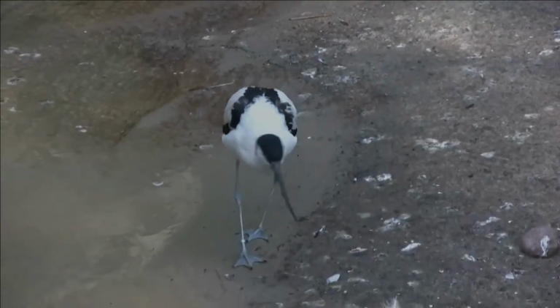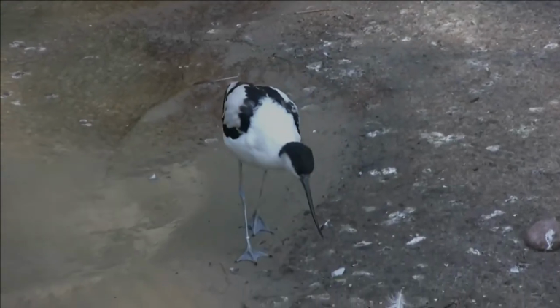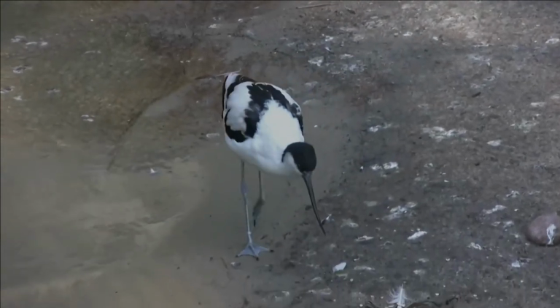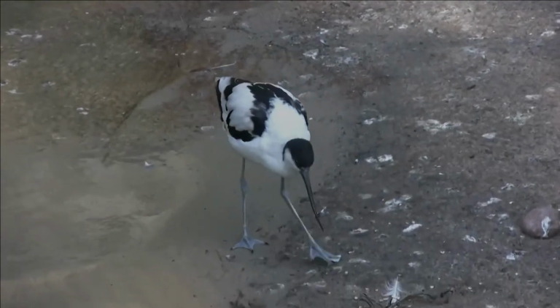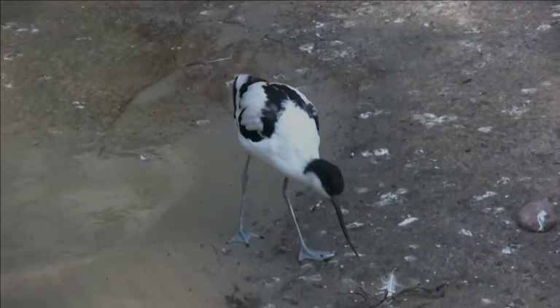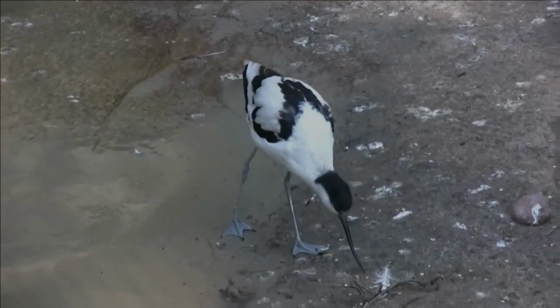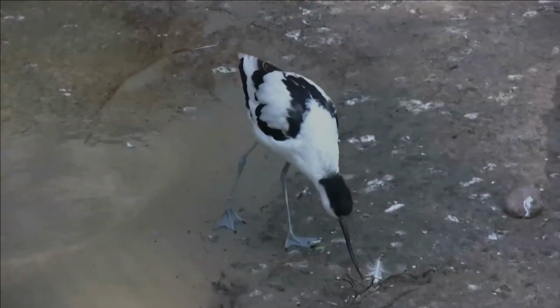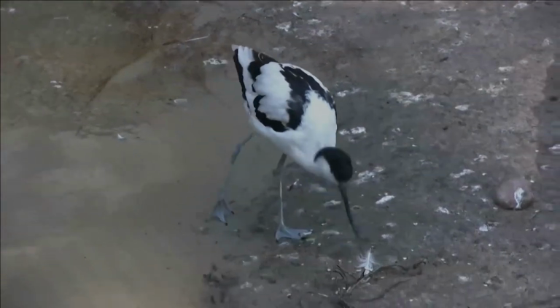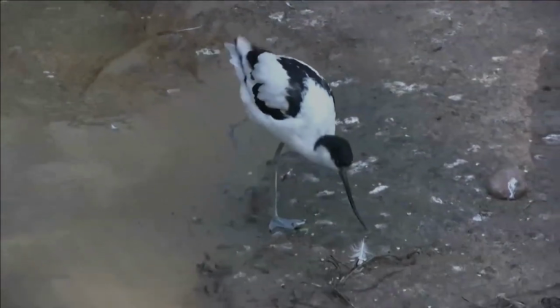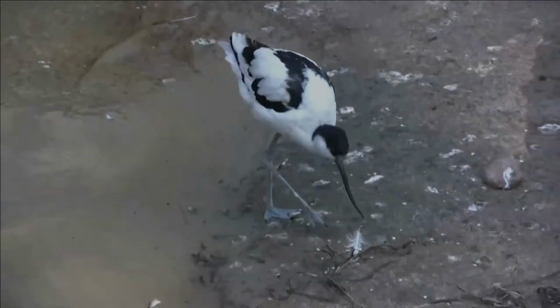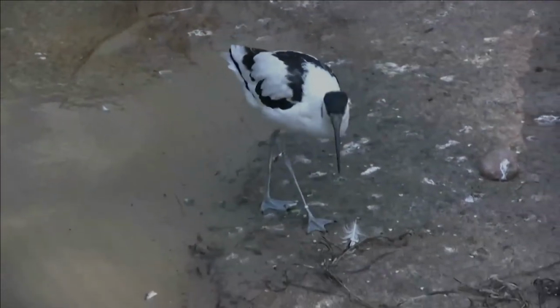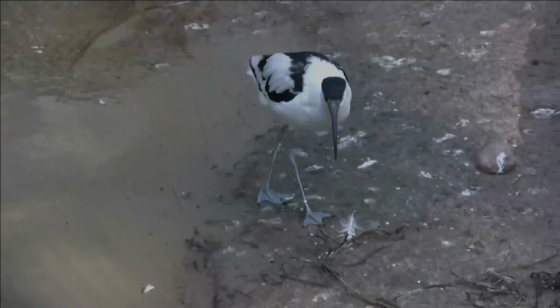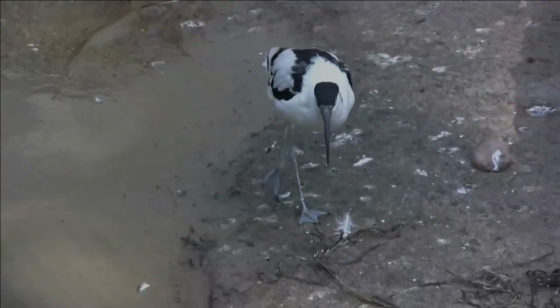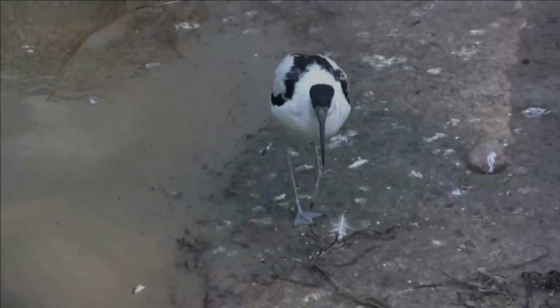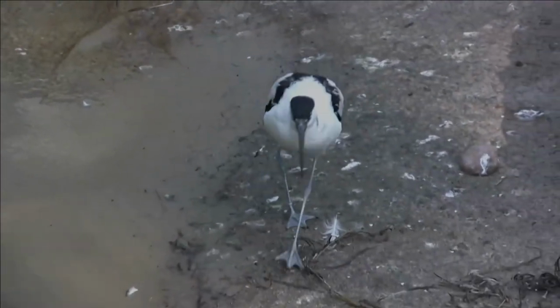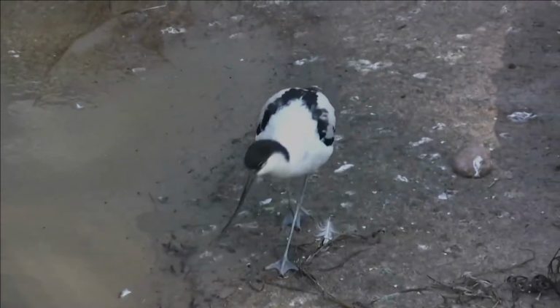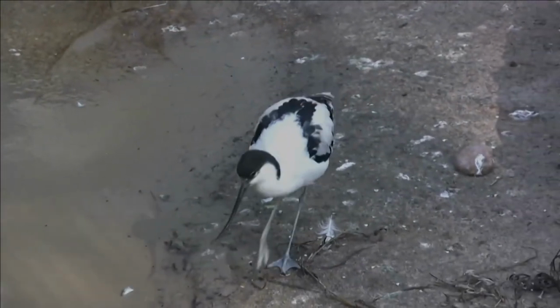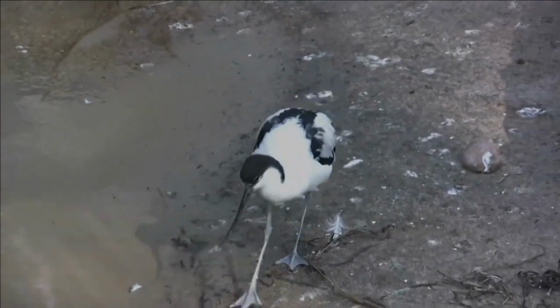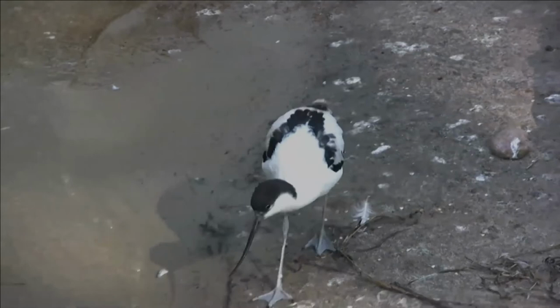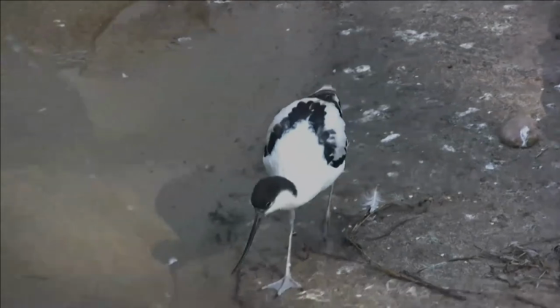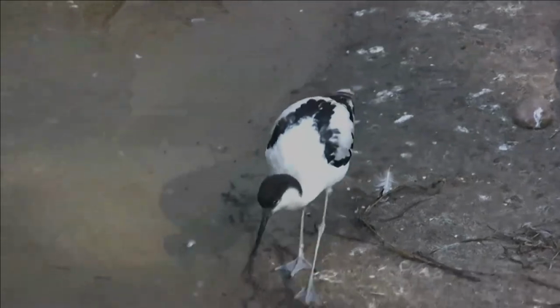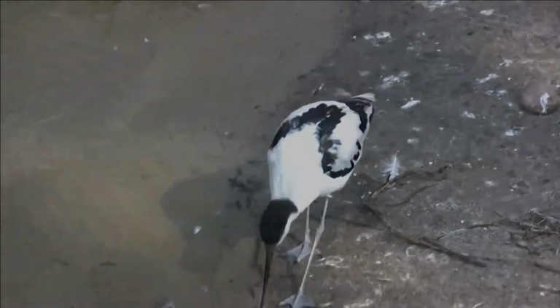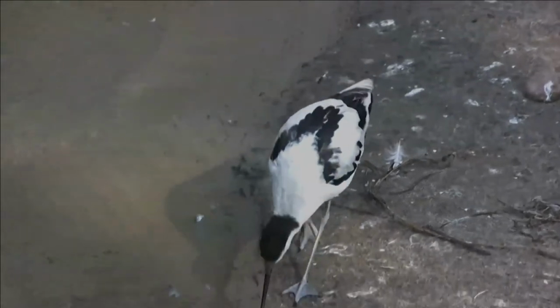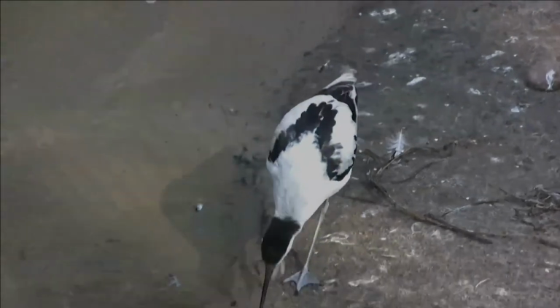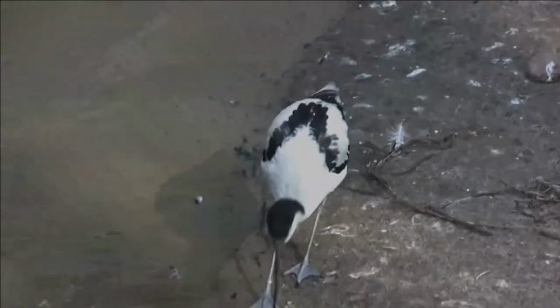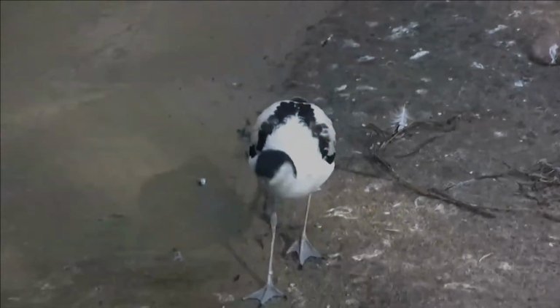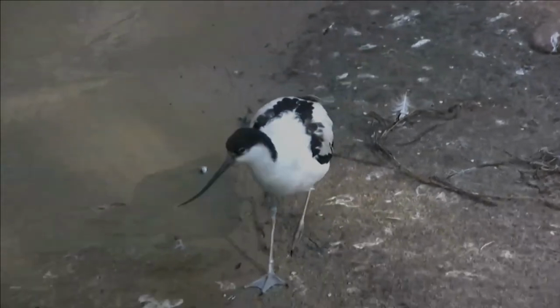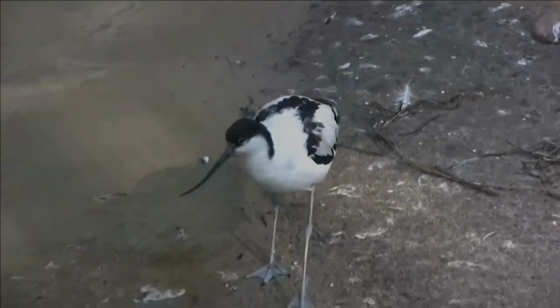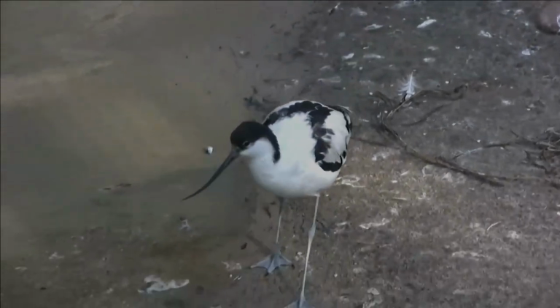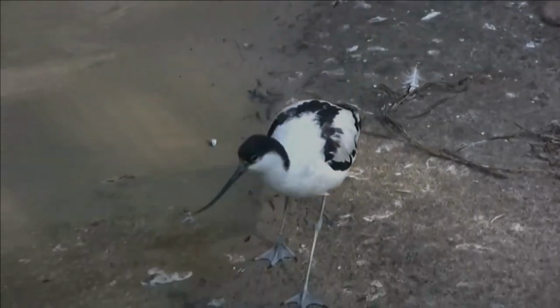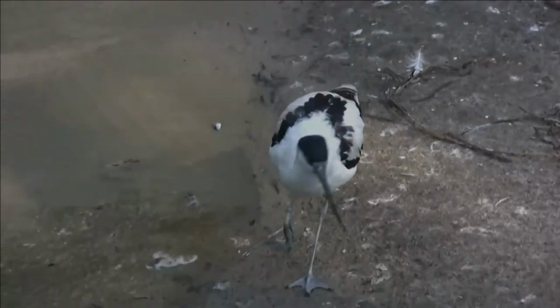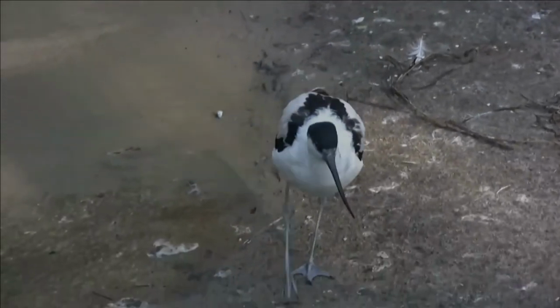Thank you for watching till the end. Let's pledge to protect our wildlife along with pets.